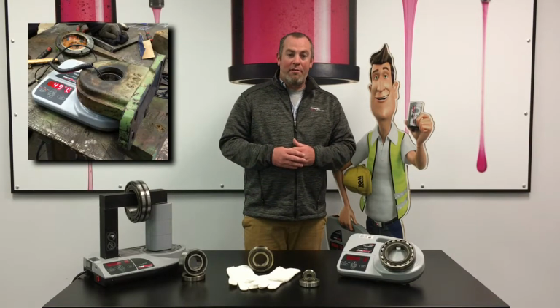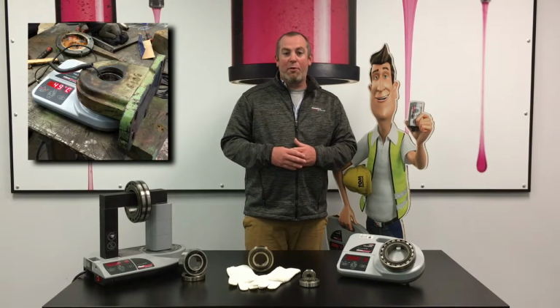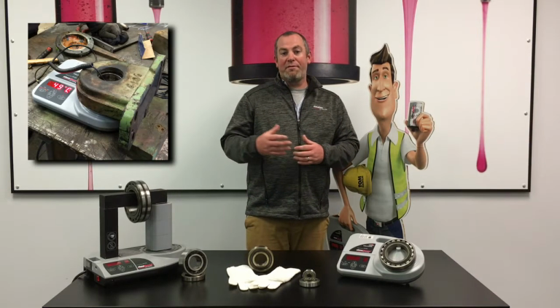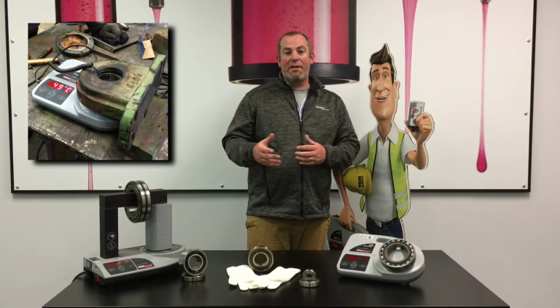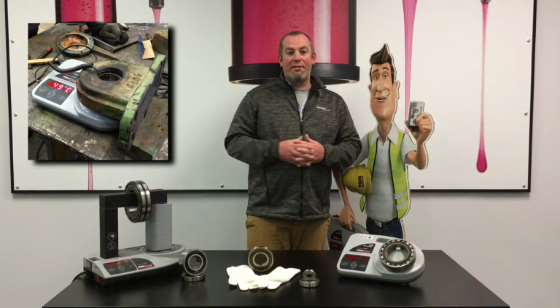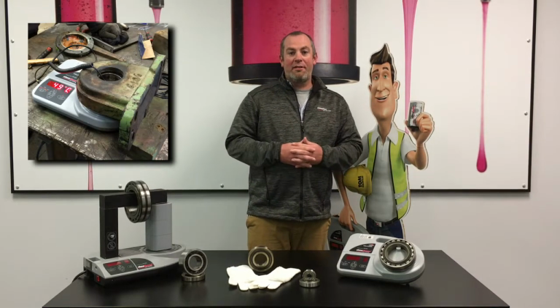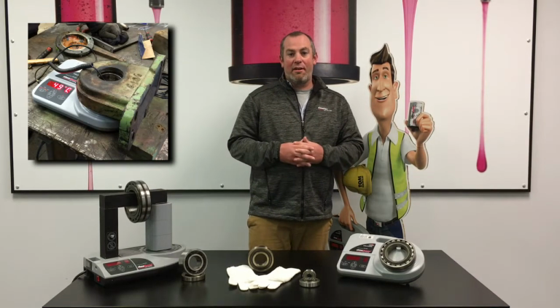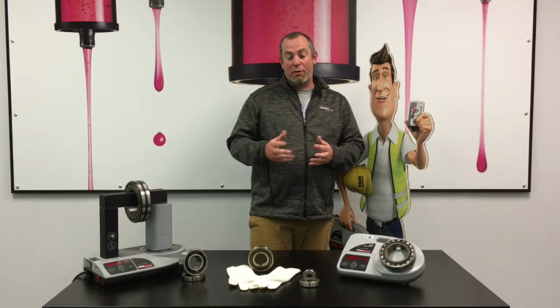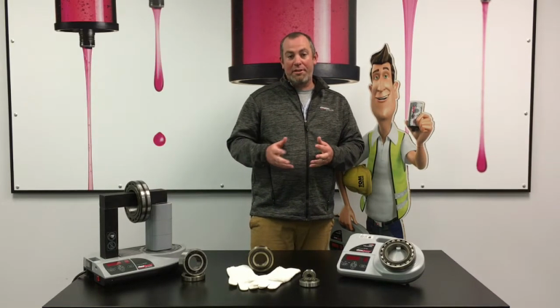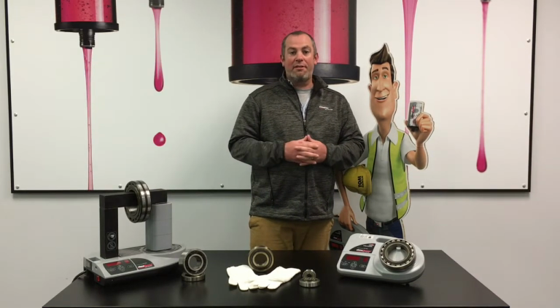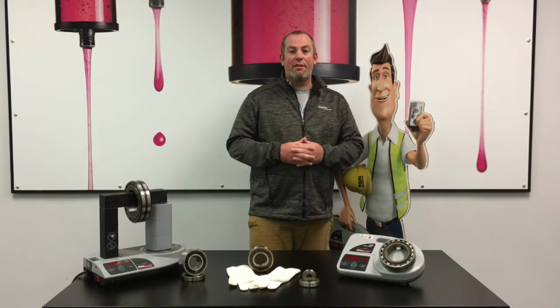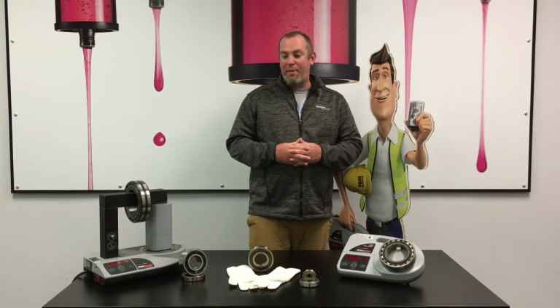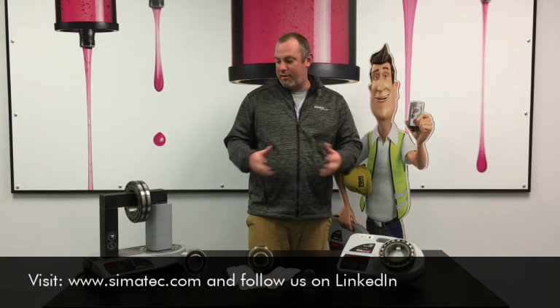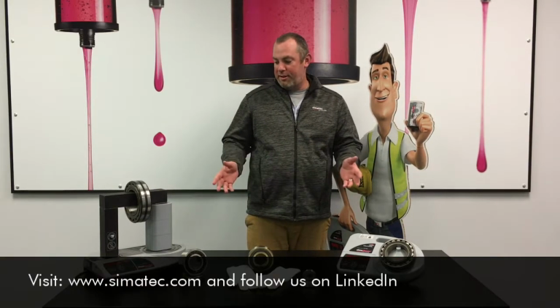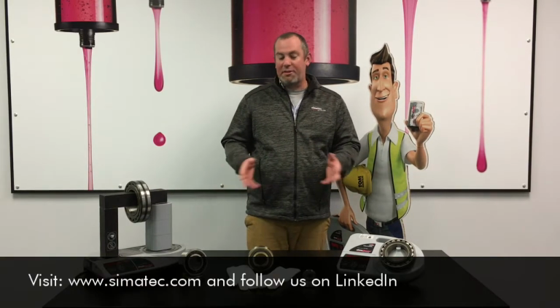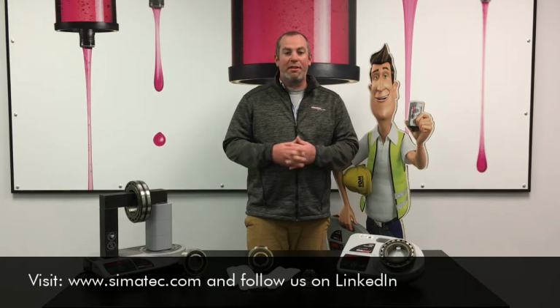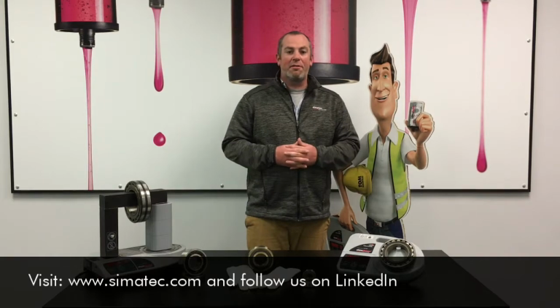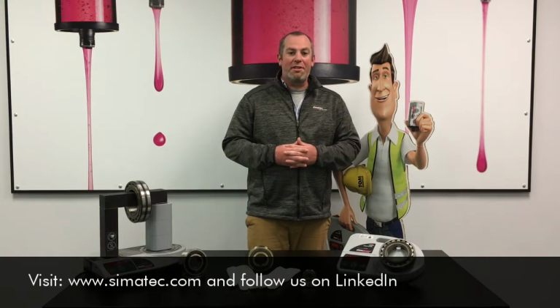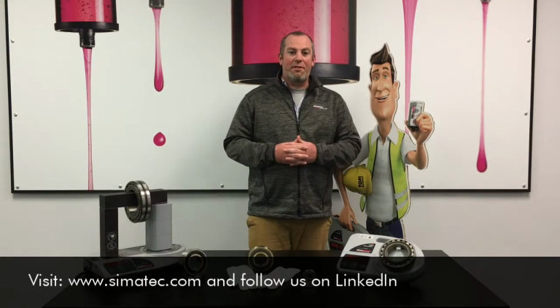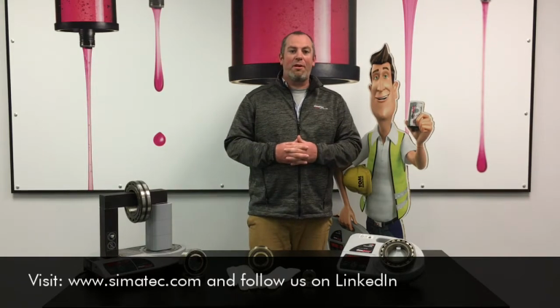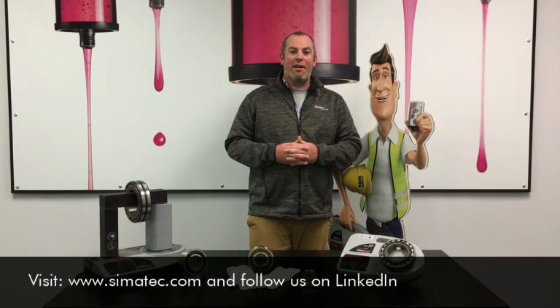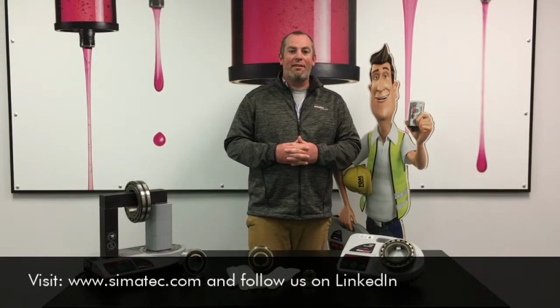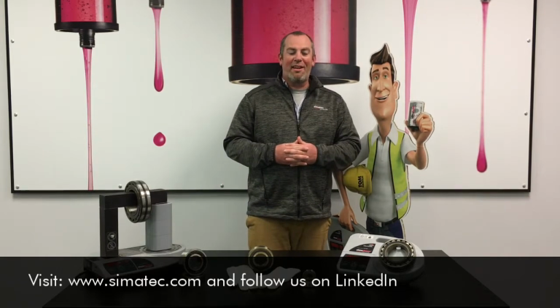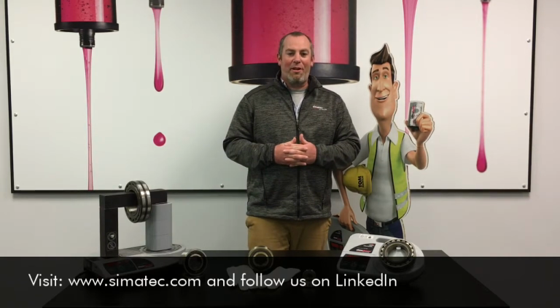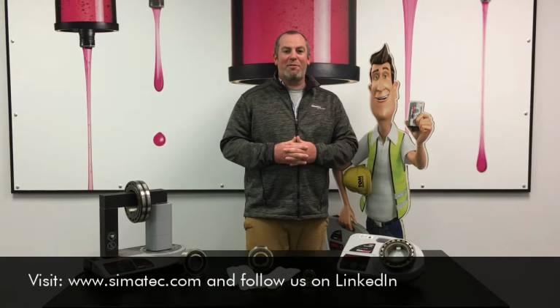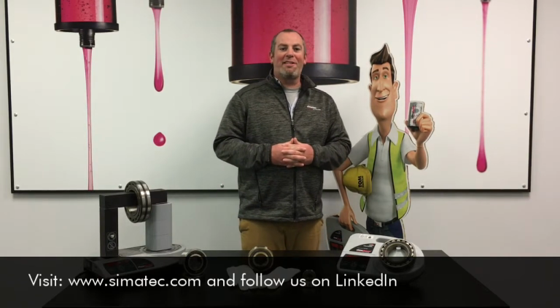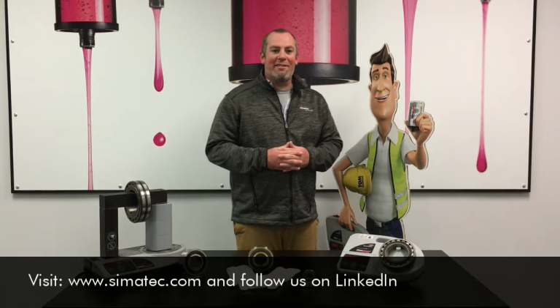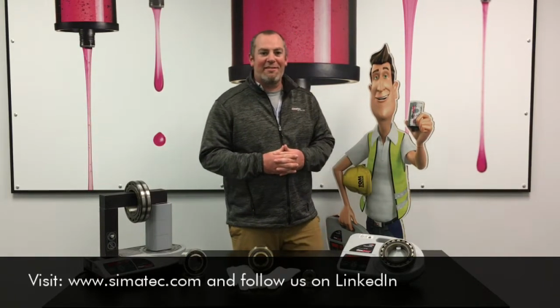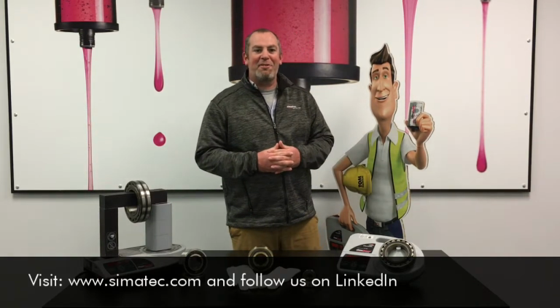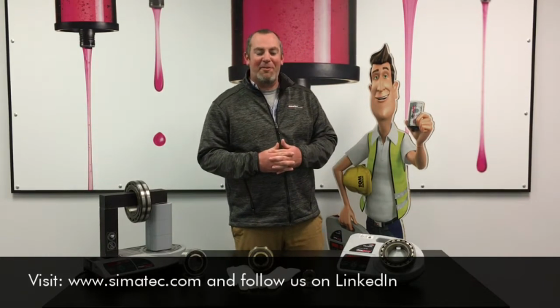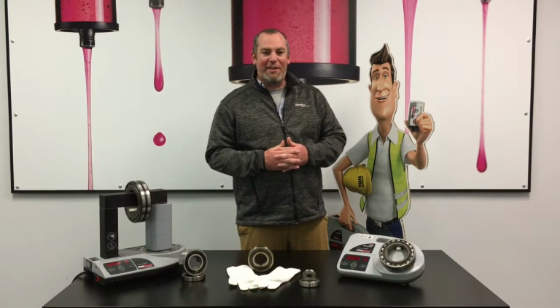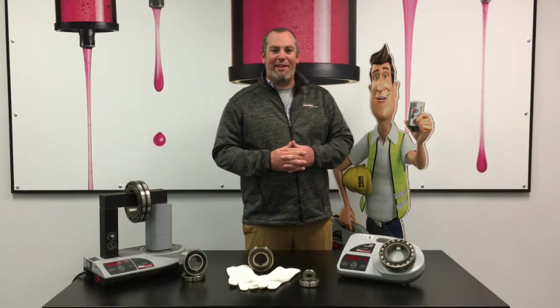For more information or questions about our induction heaters, please visit our website and follow us on LinkedIn. Thank you, and have a great day.